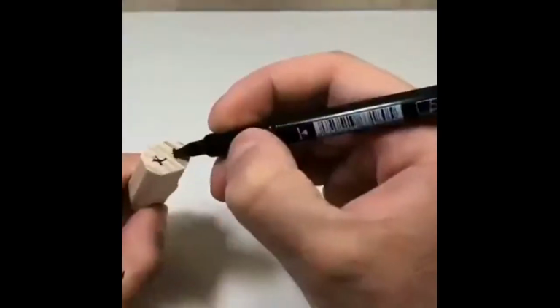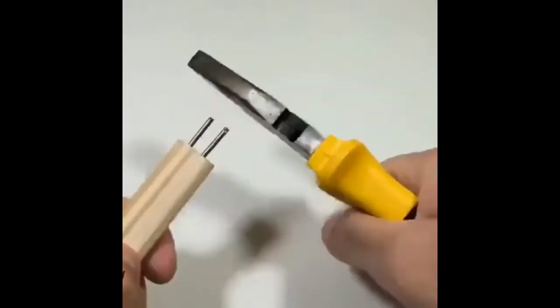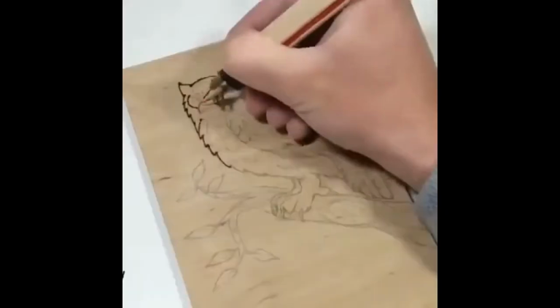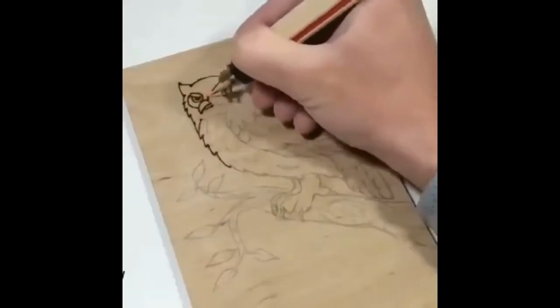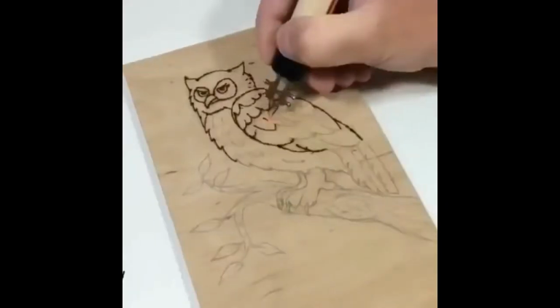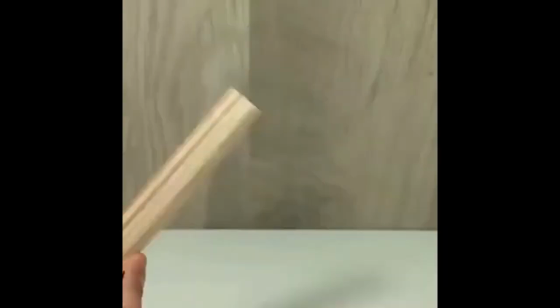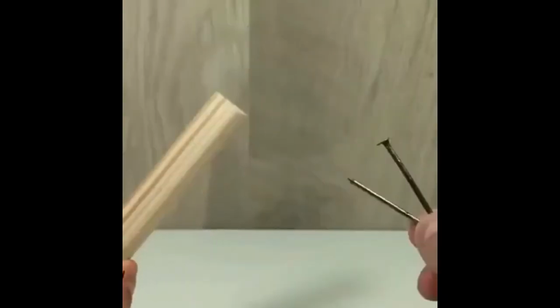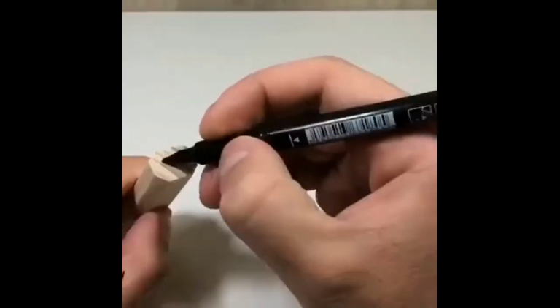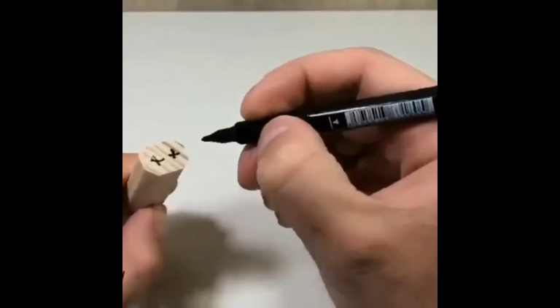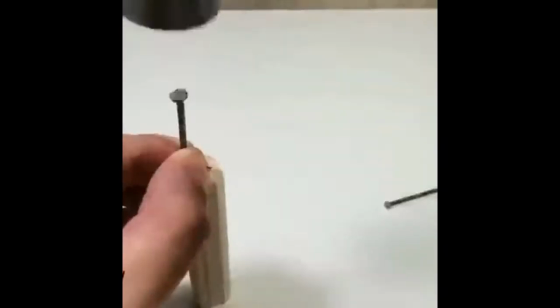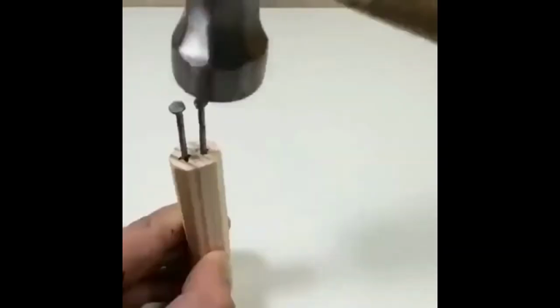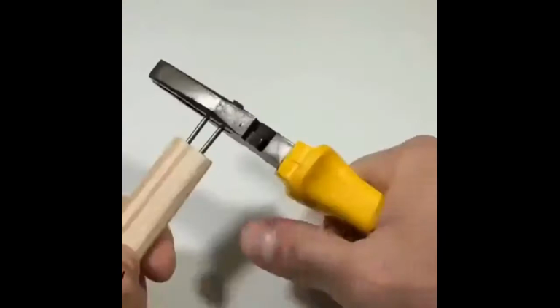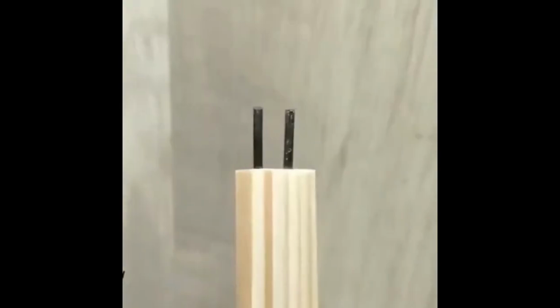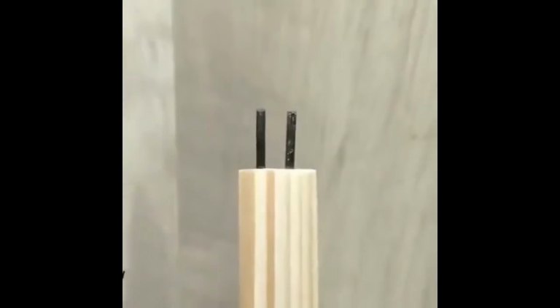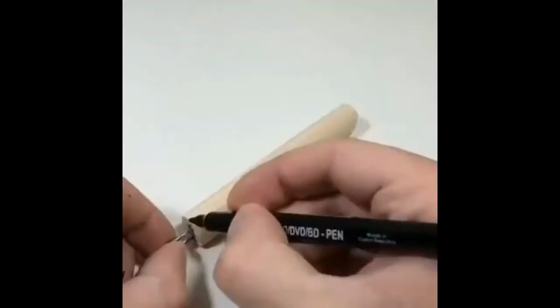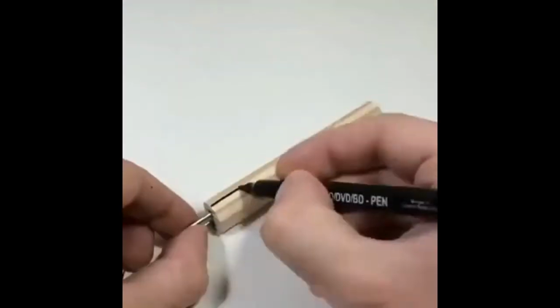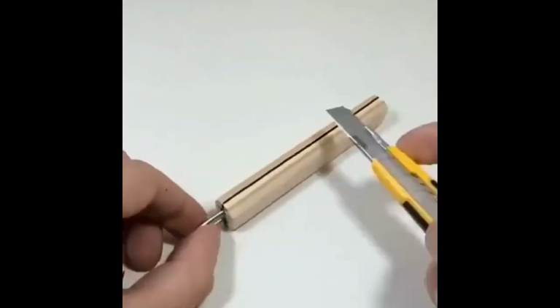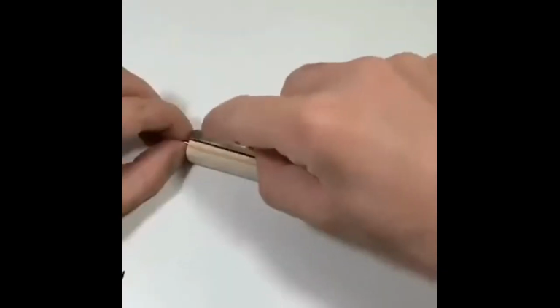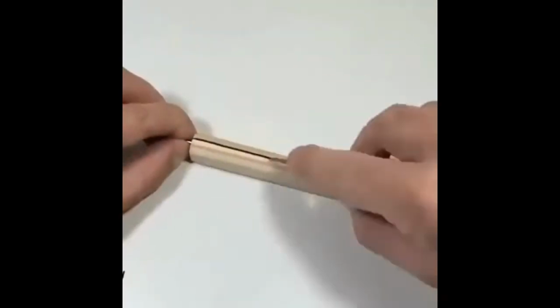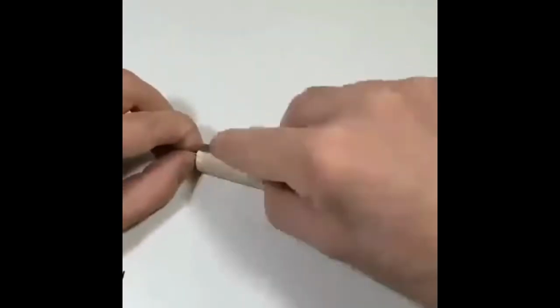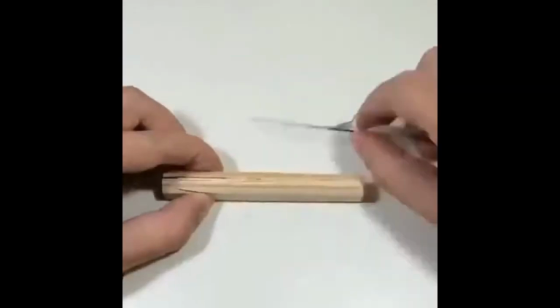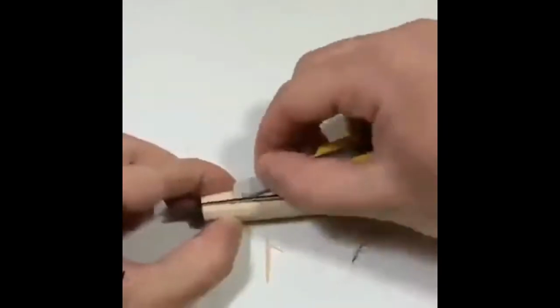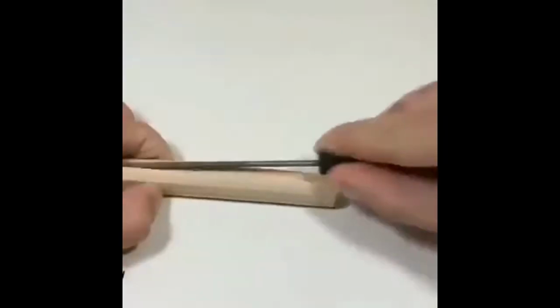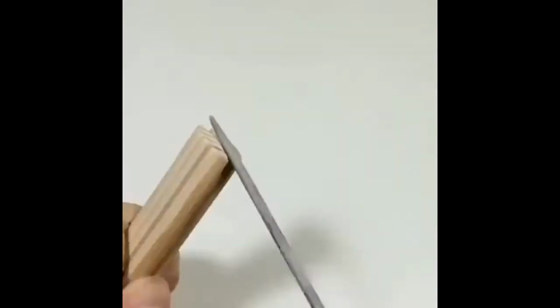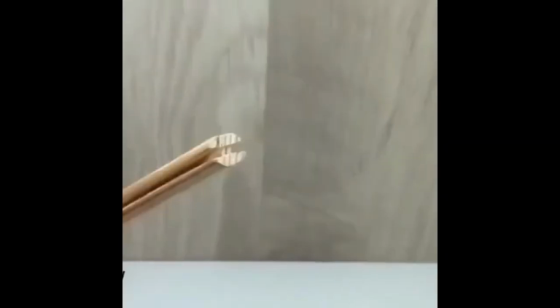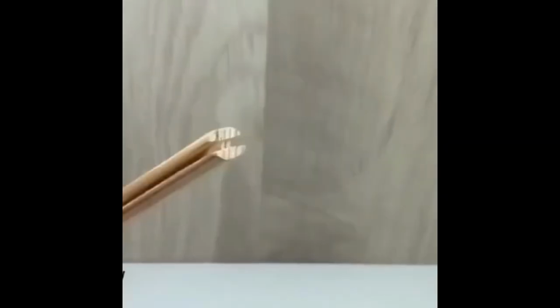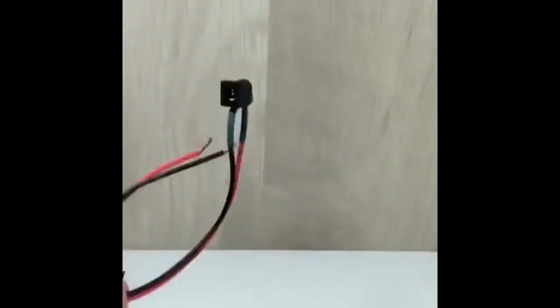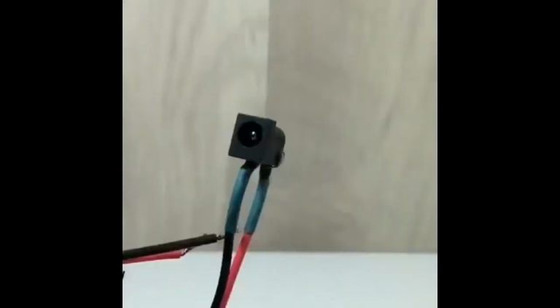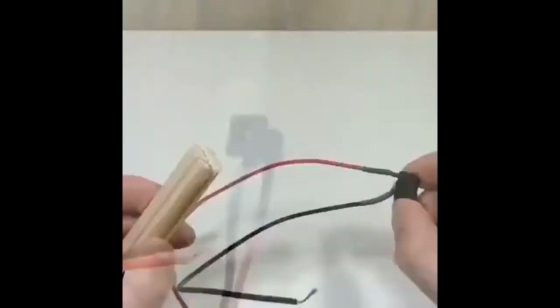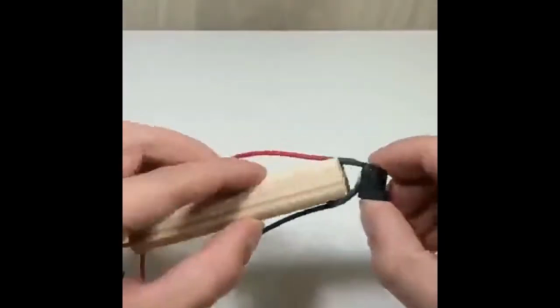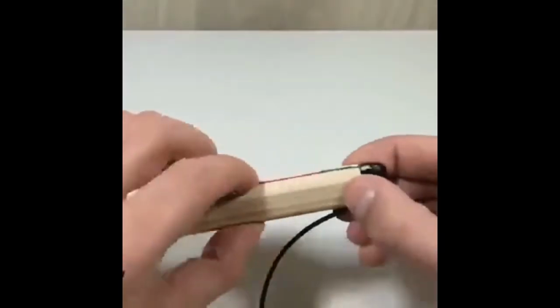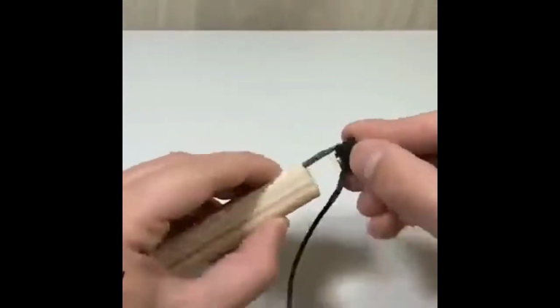Here is a cool do-it-yourself idea to make an electric pen that can be used to engrave on wood.